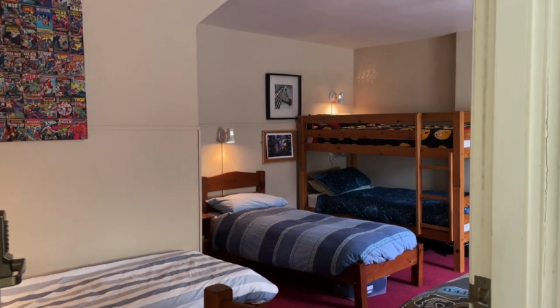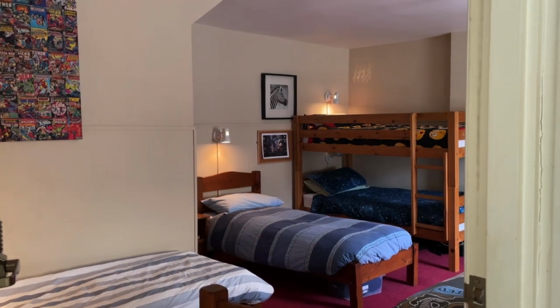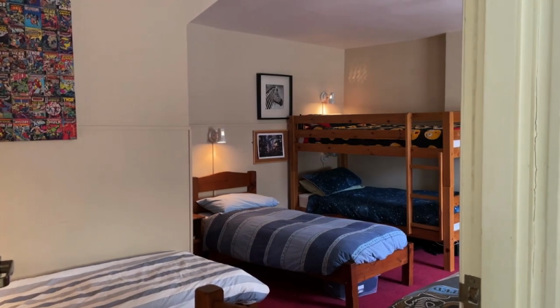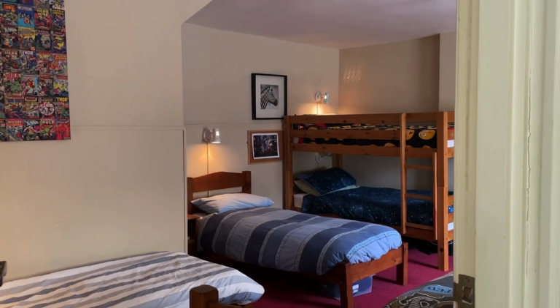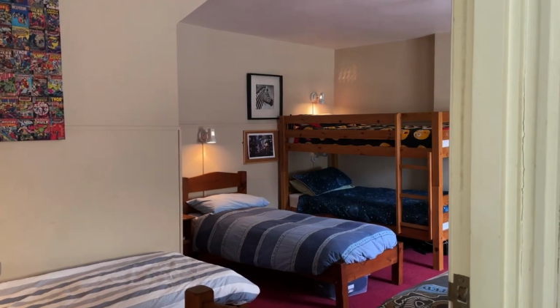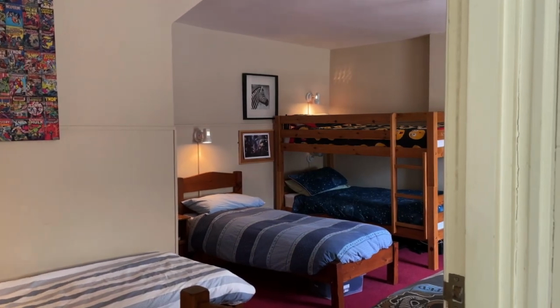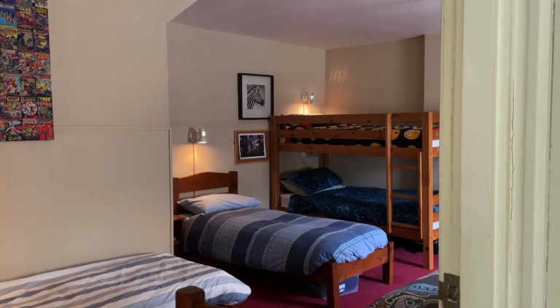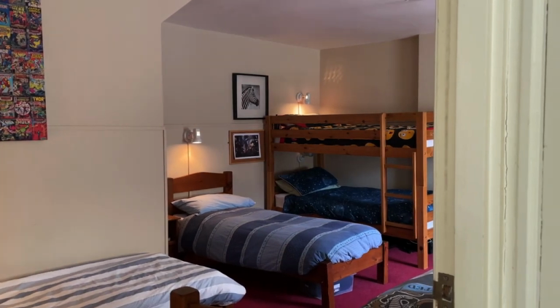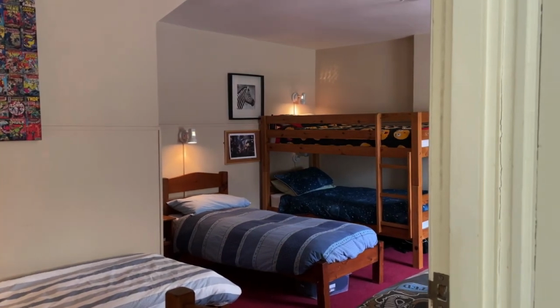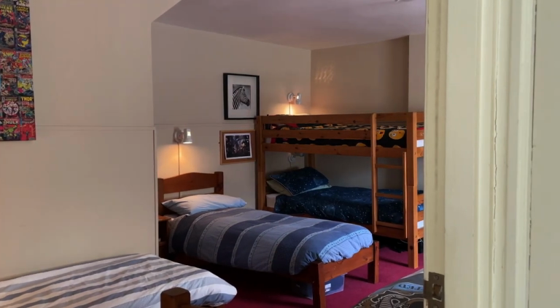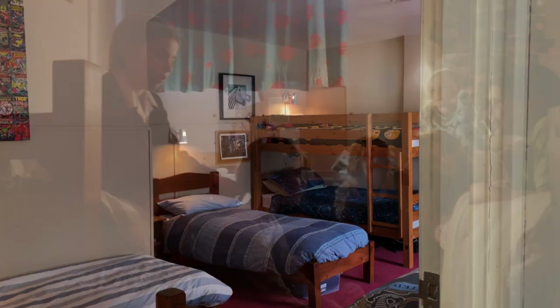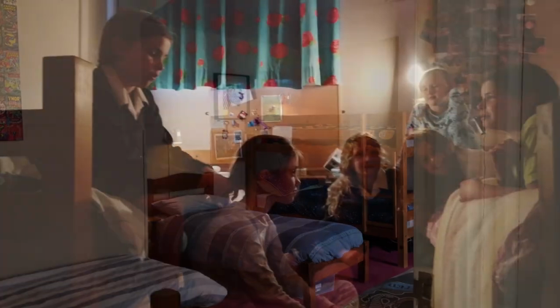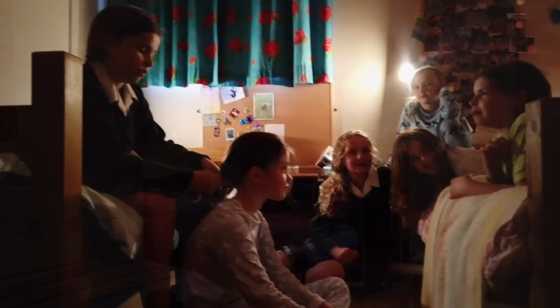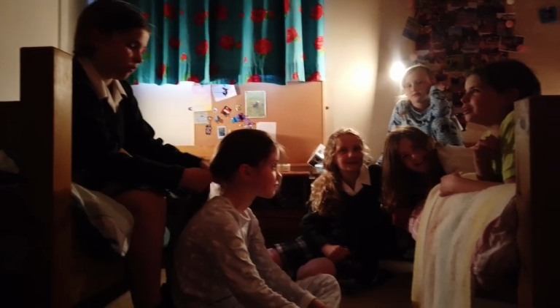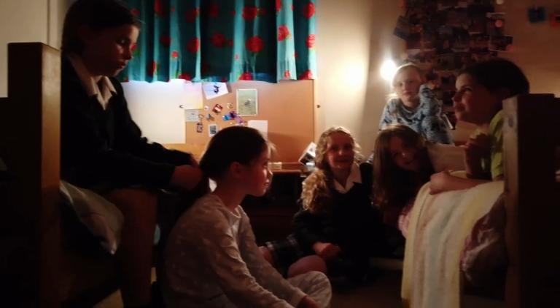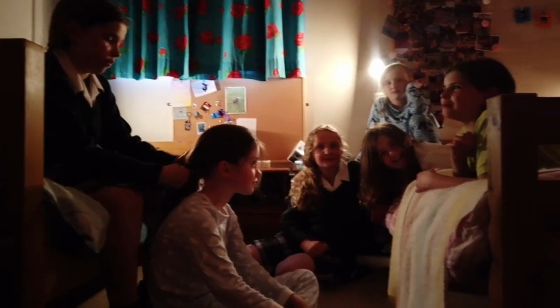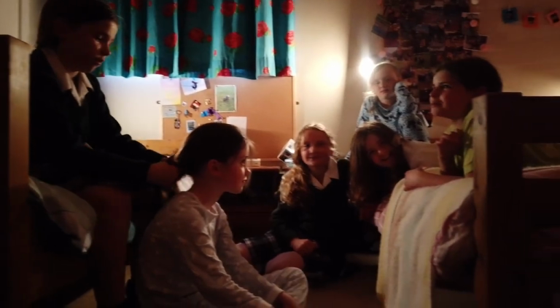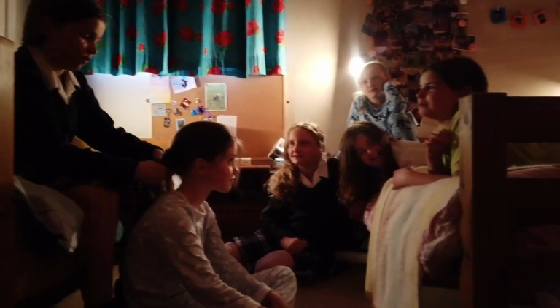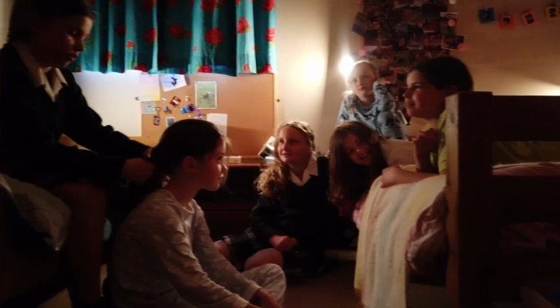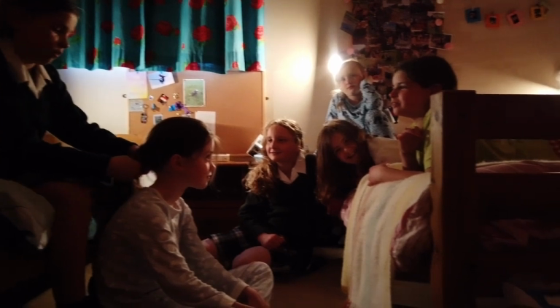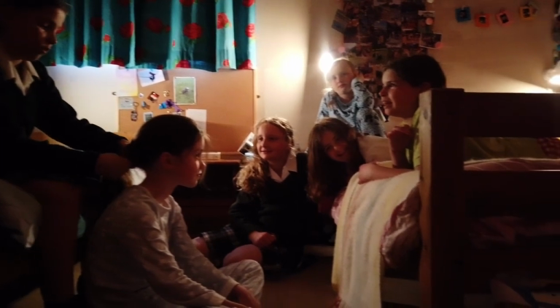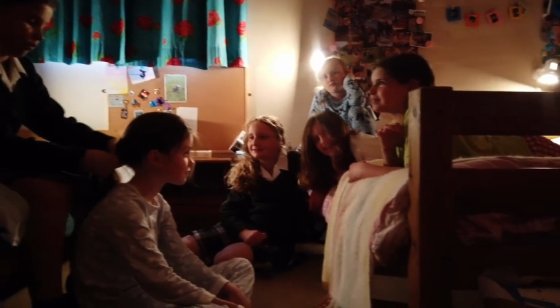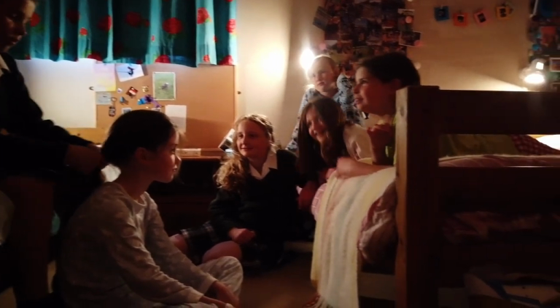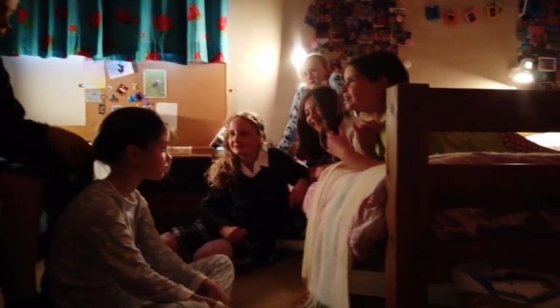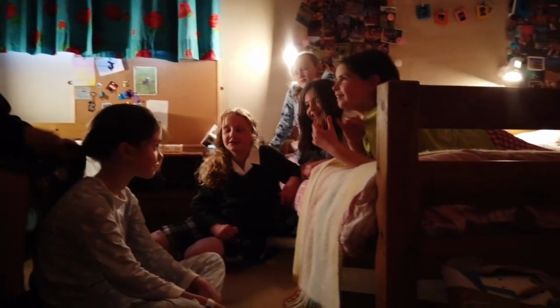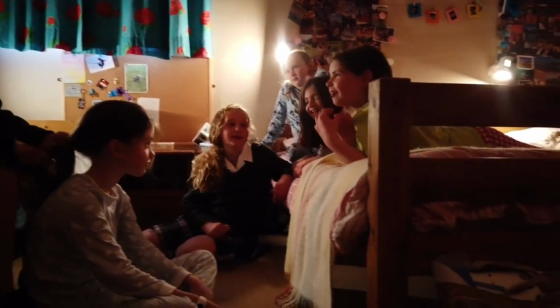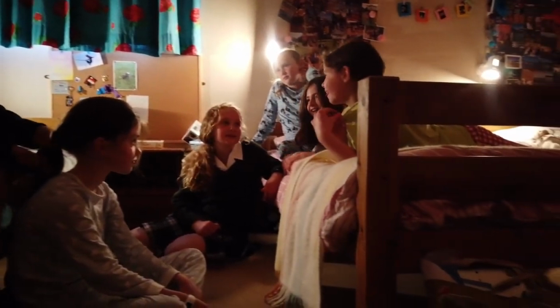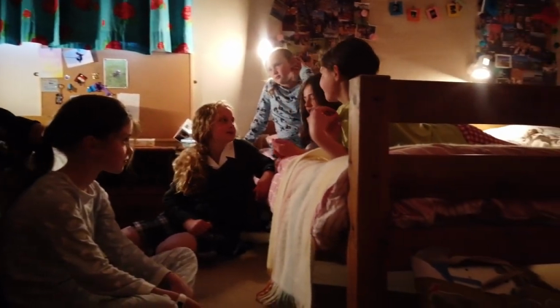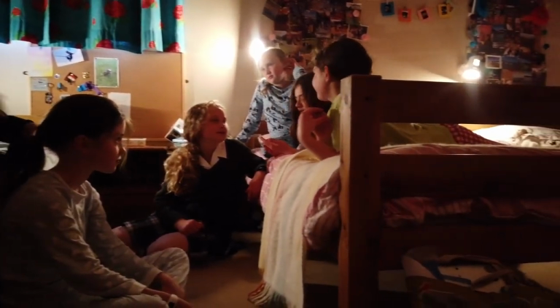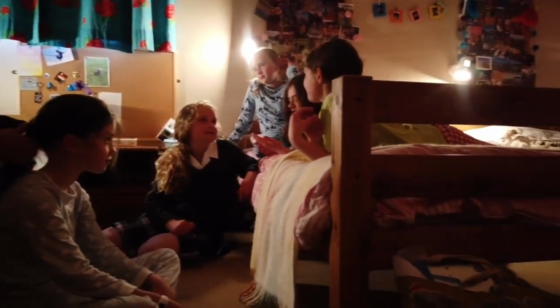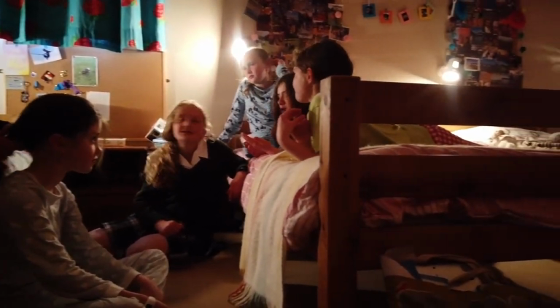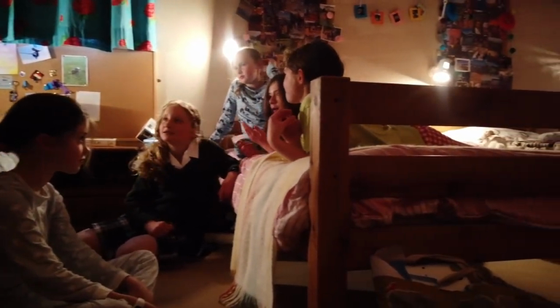We have a girl's side of the boarding house called Elm House and a boy's side called Oak House.